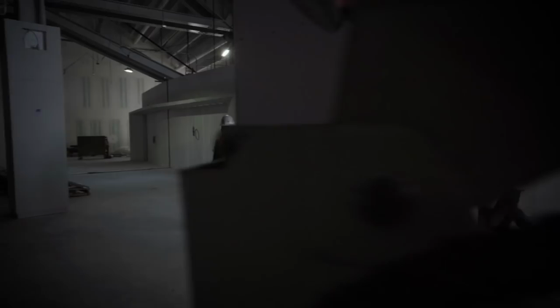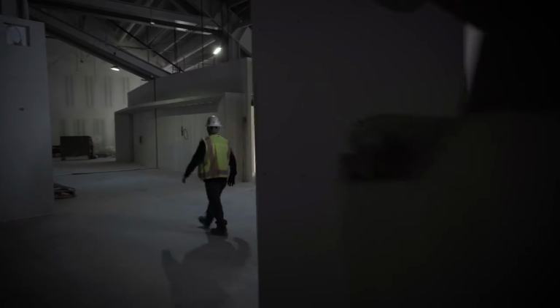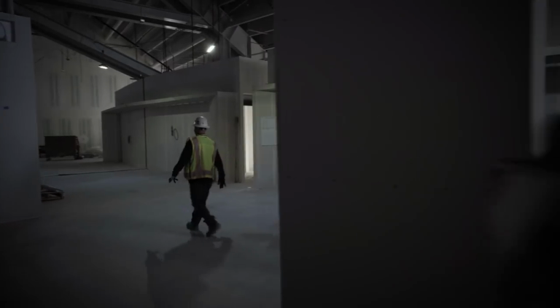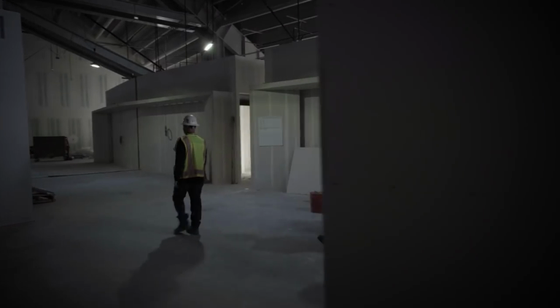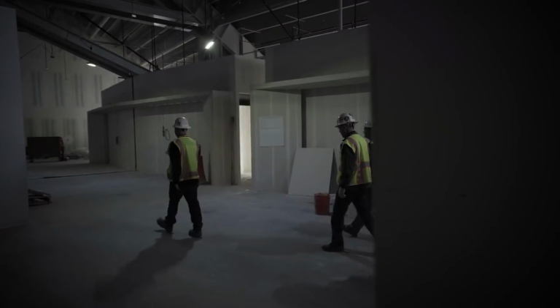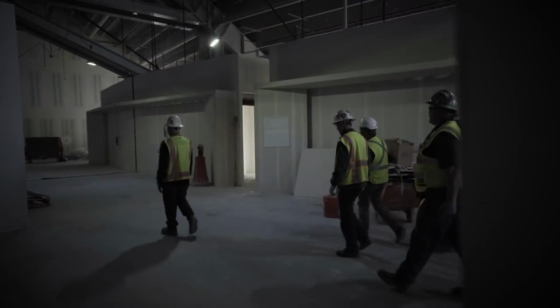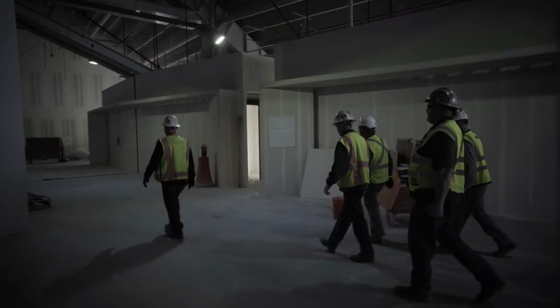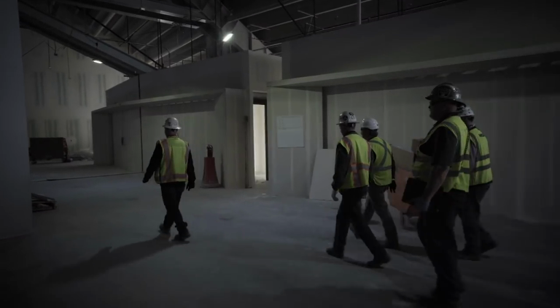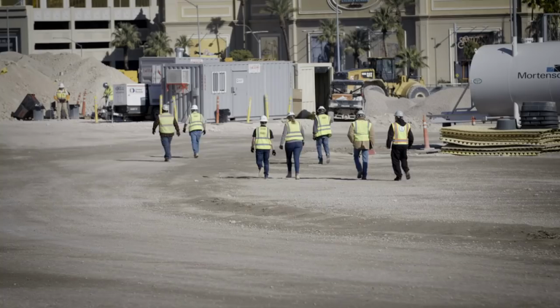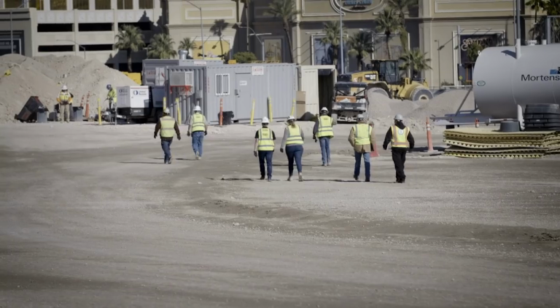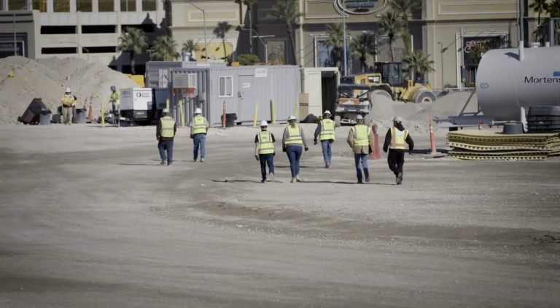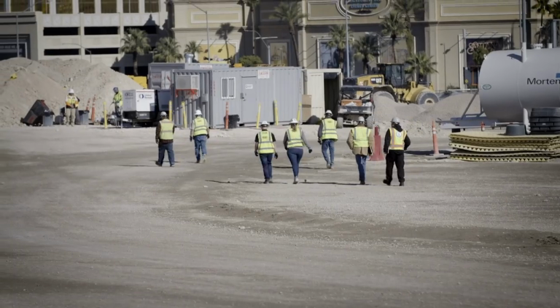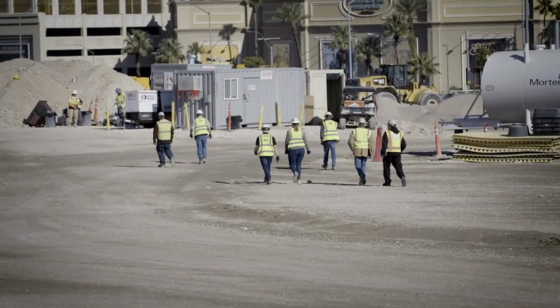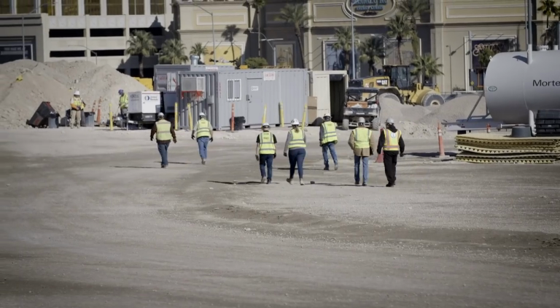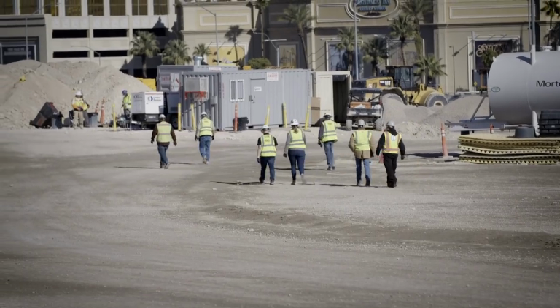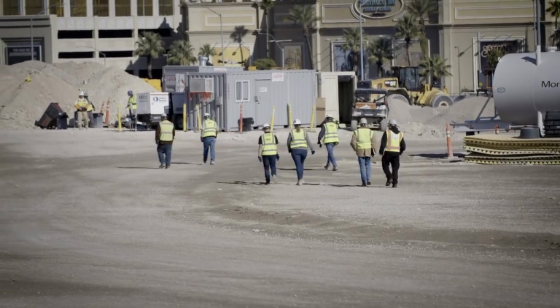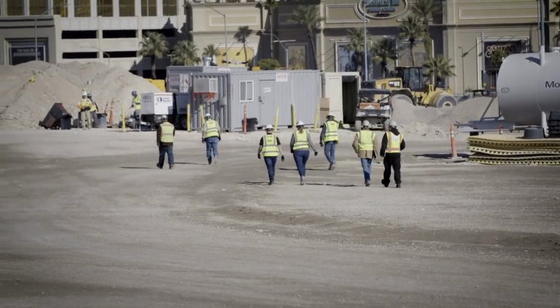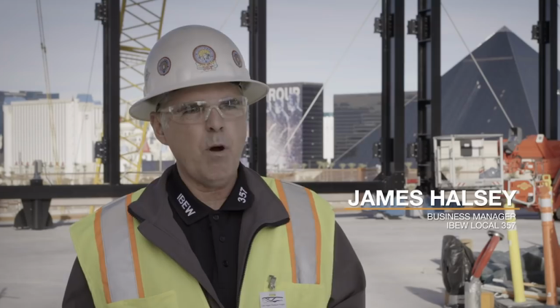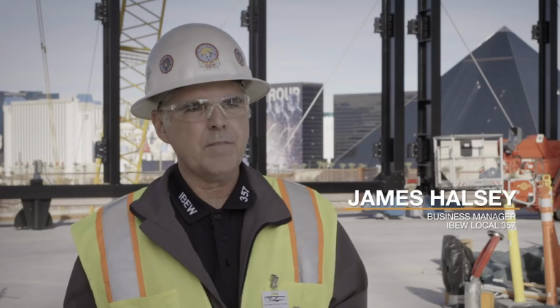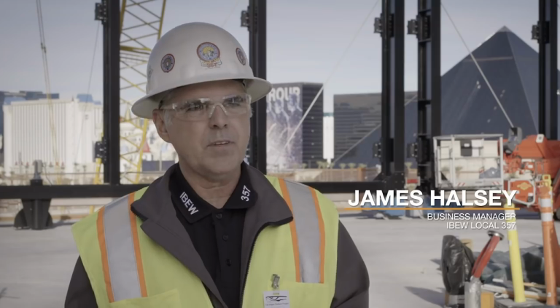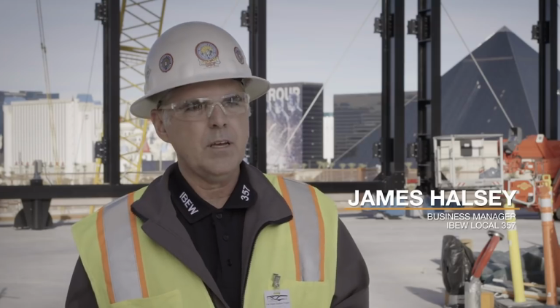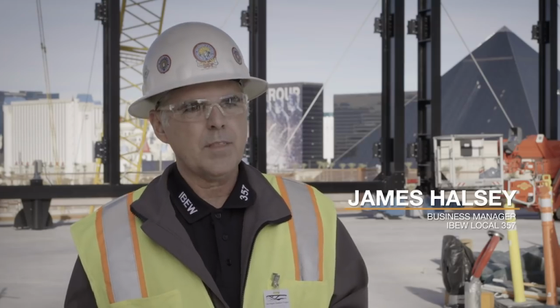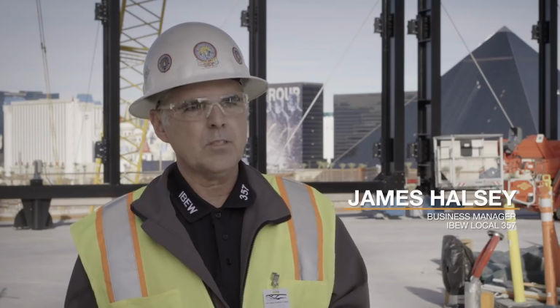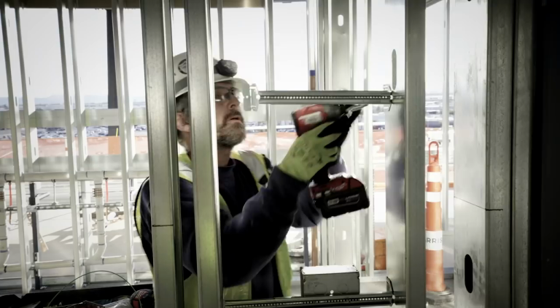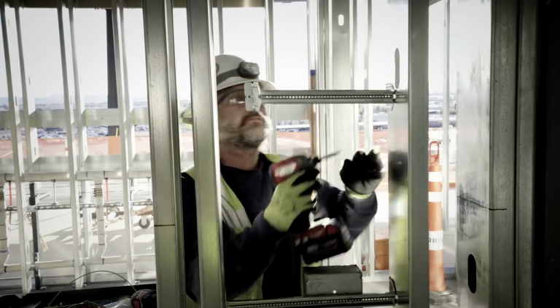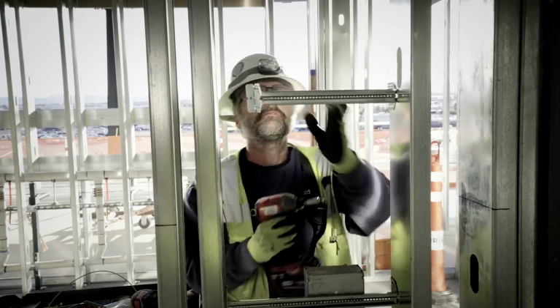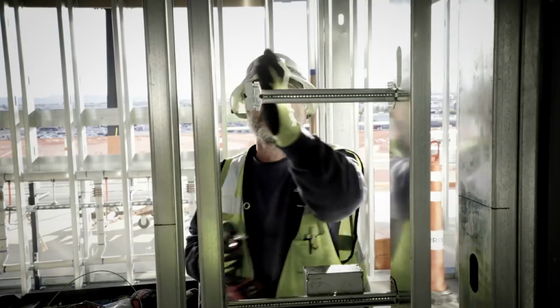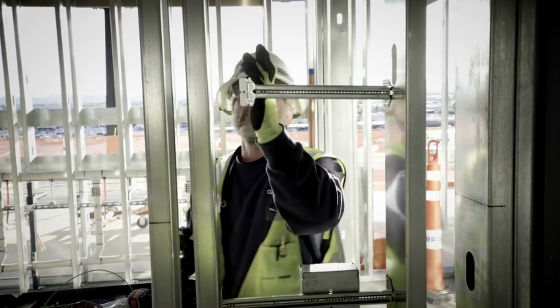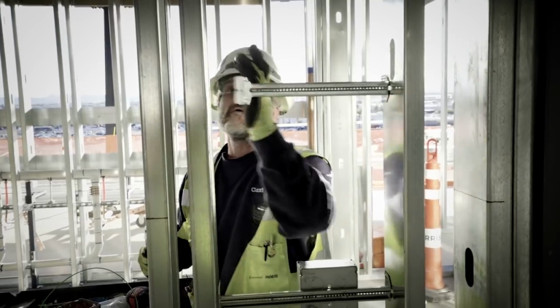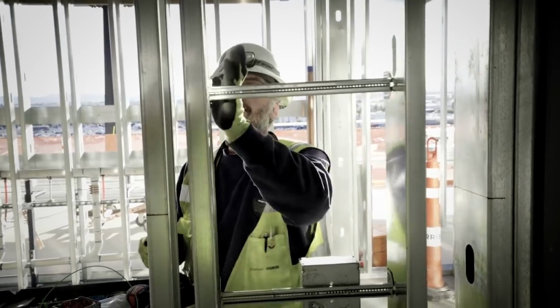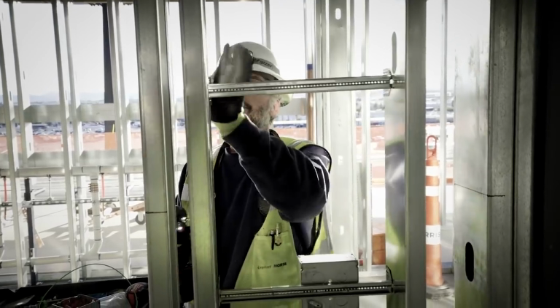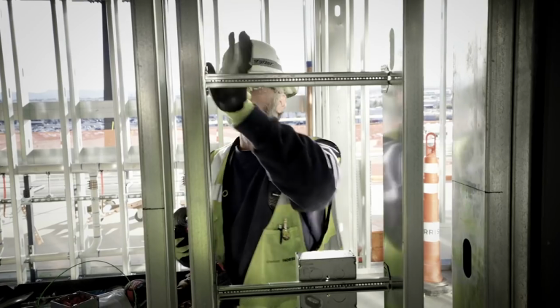A little over 300 members — brothers and sisters — are working on this job. 450,000 man hours have already been spent on this project.